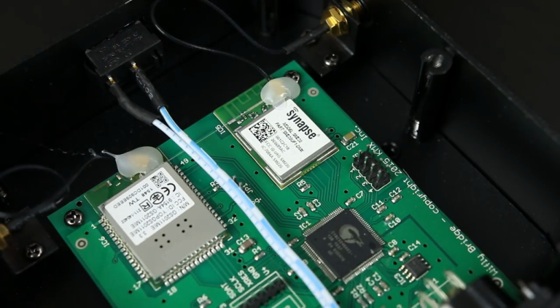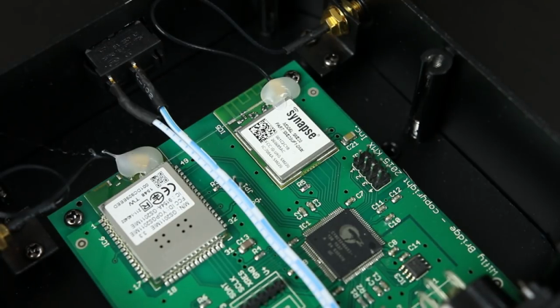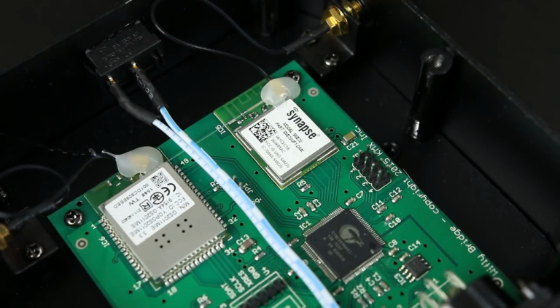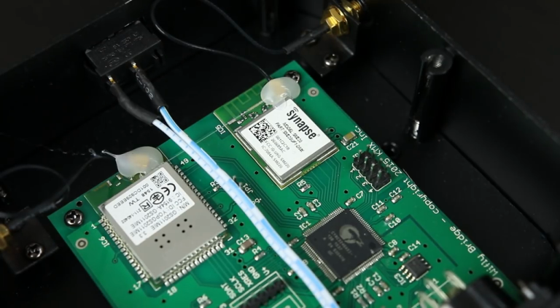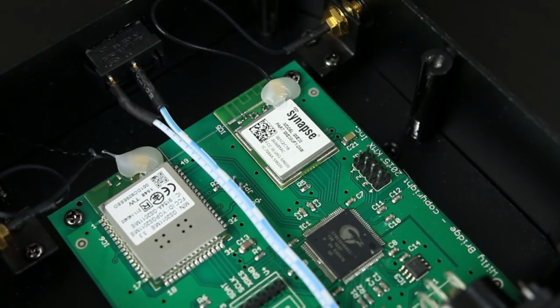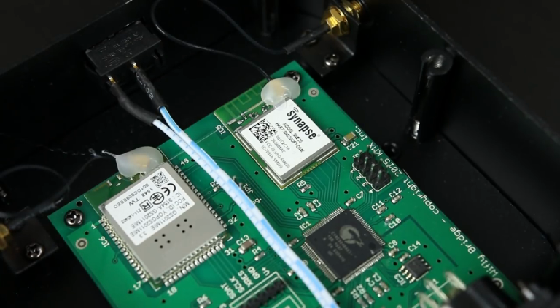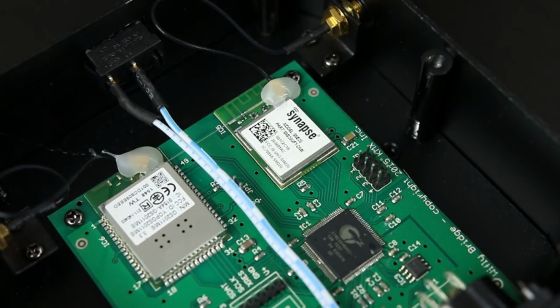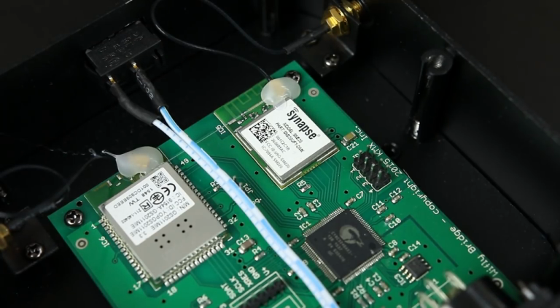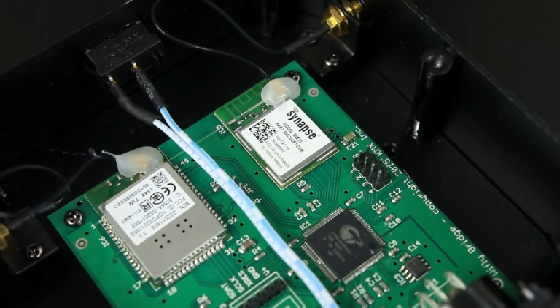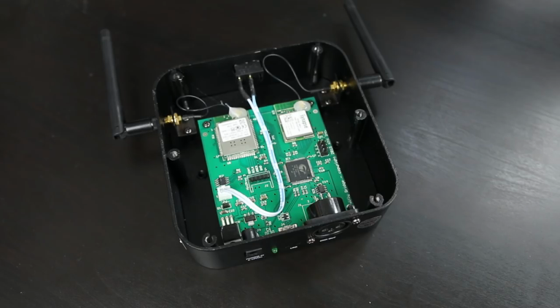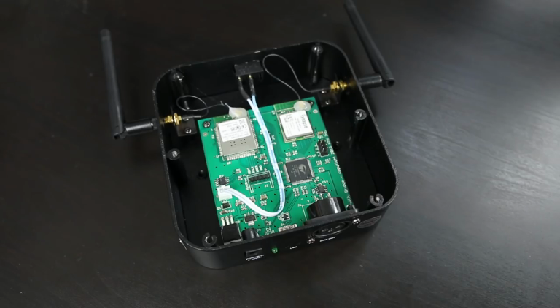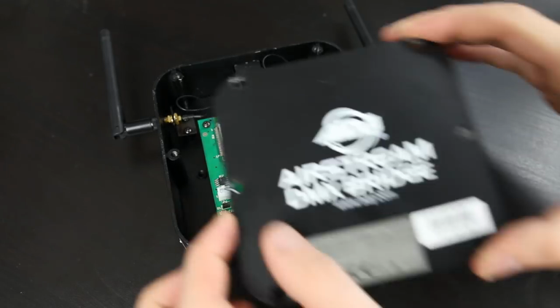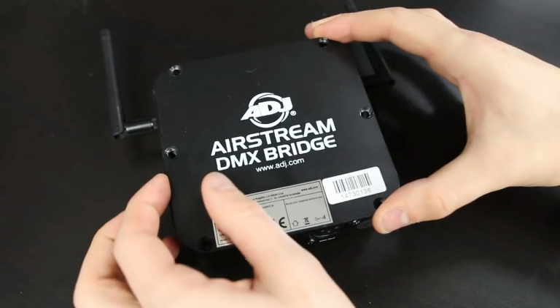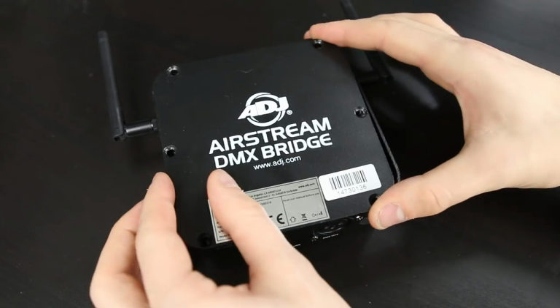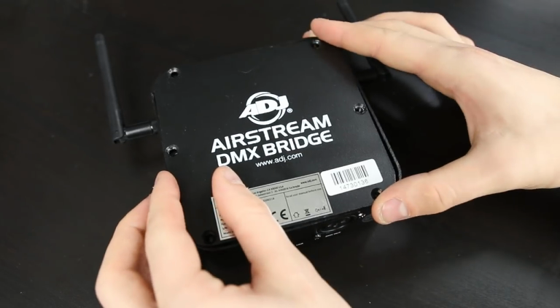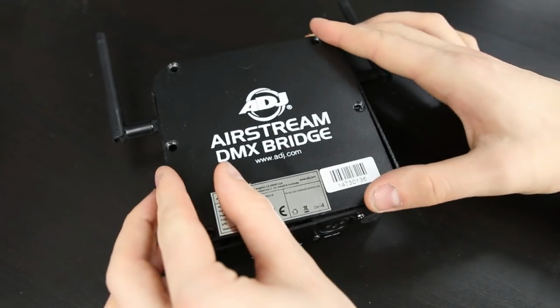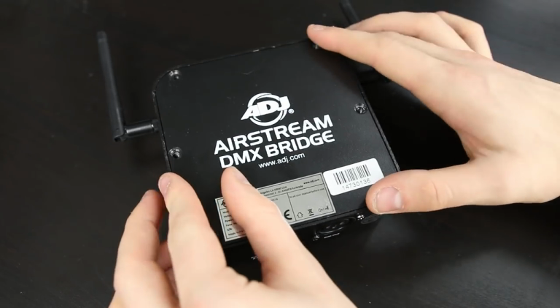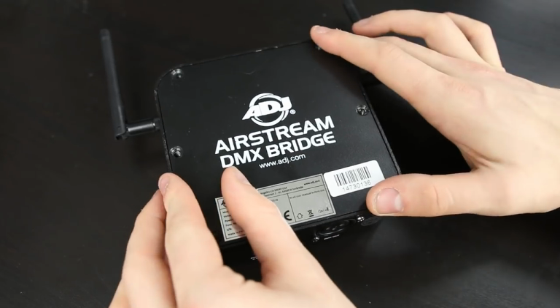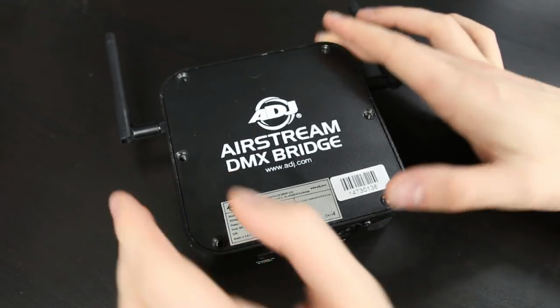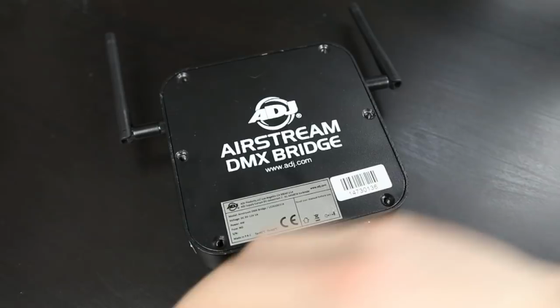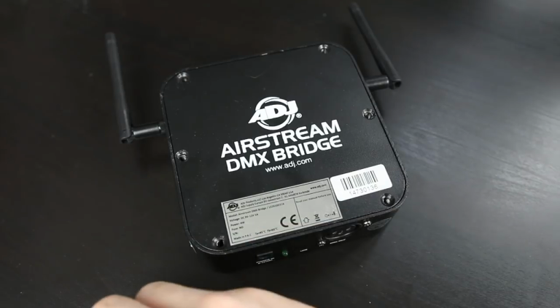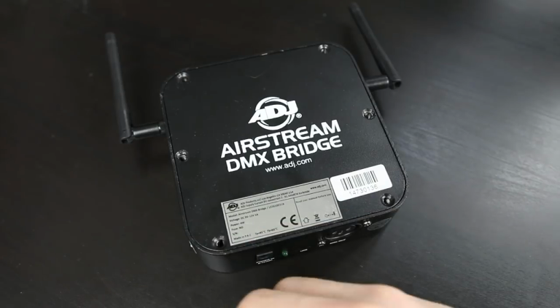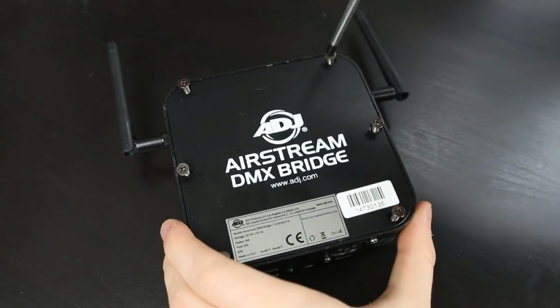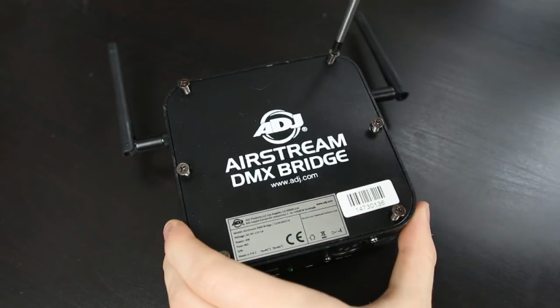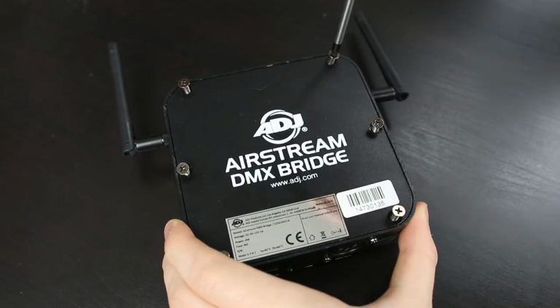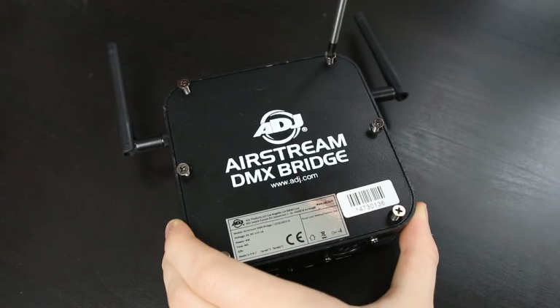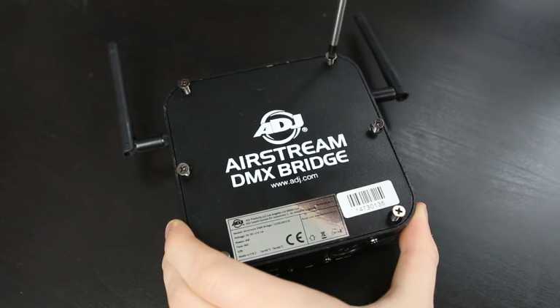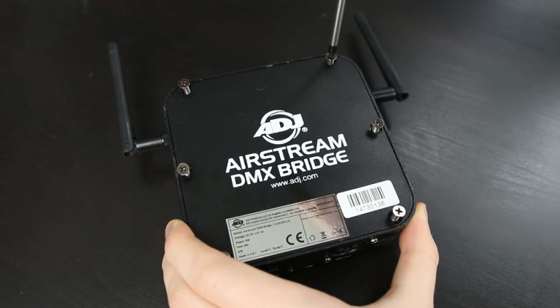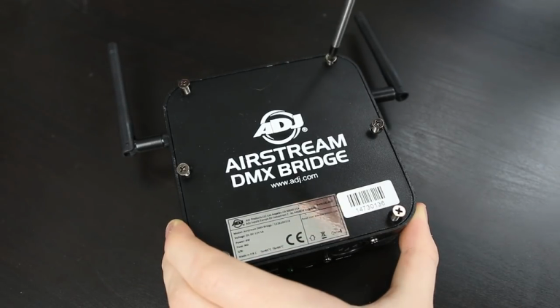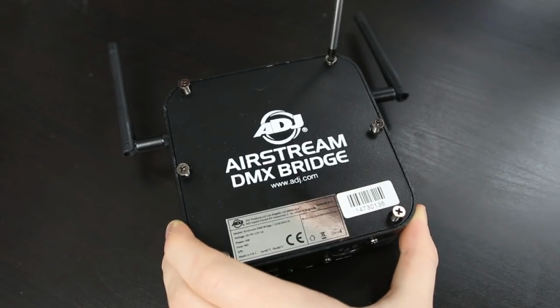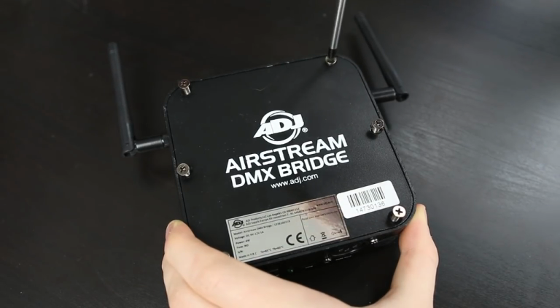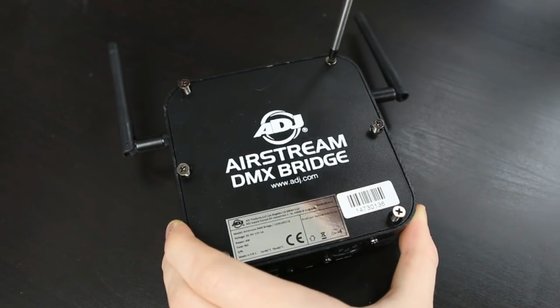That has now factory reset the Airstream bridge and you can go ahead and re-screw the top plate back onto the top of the unit.